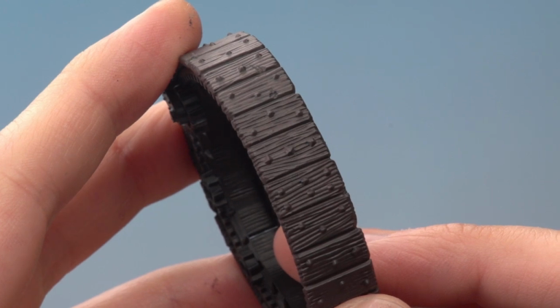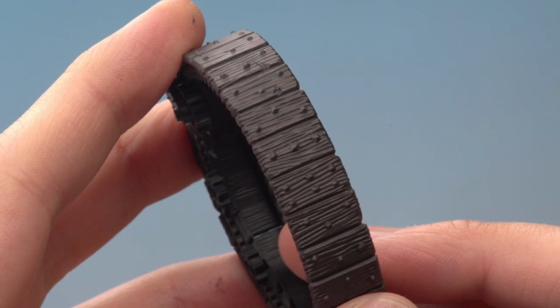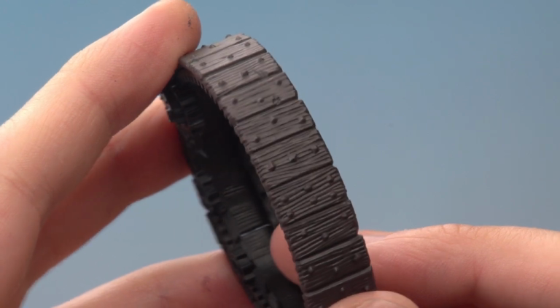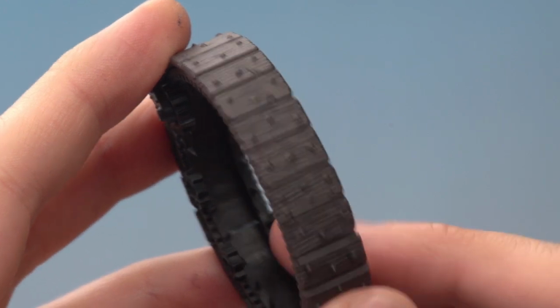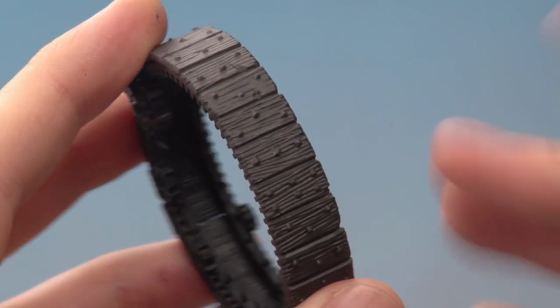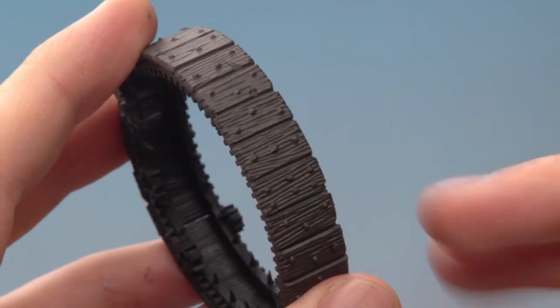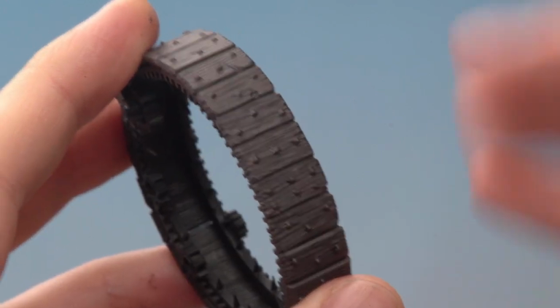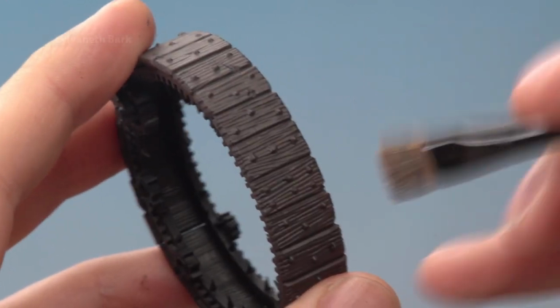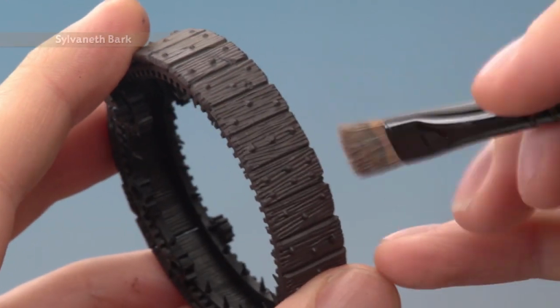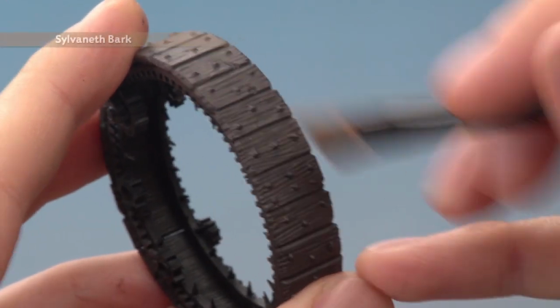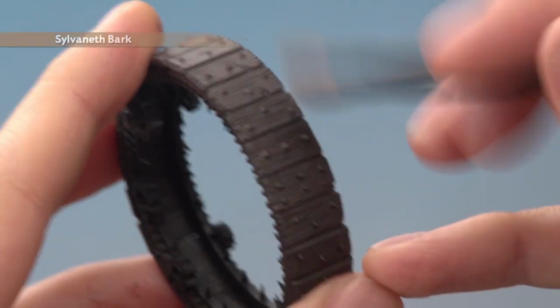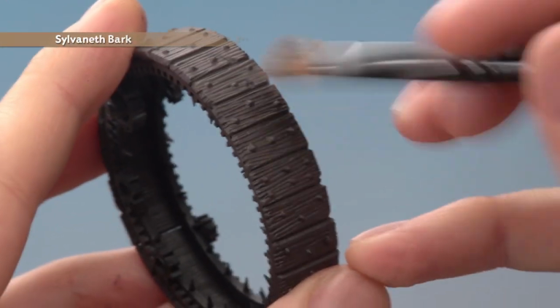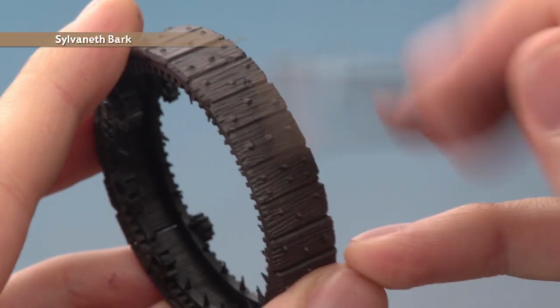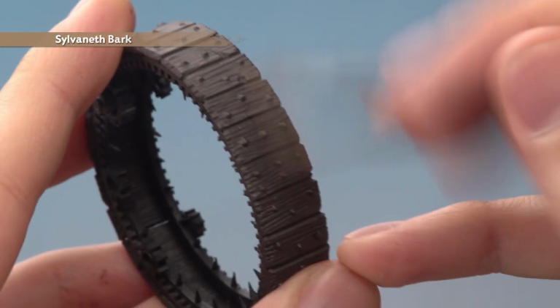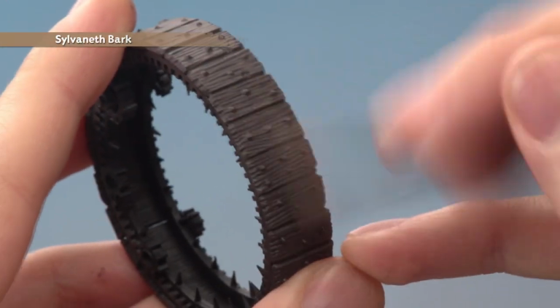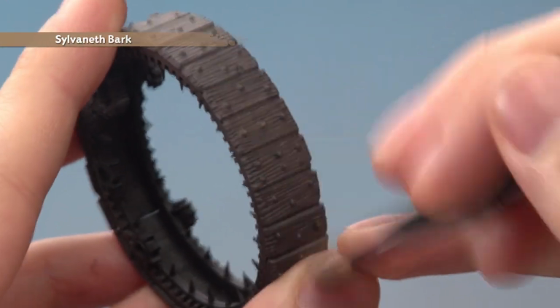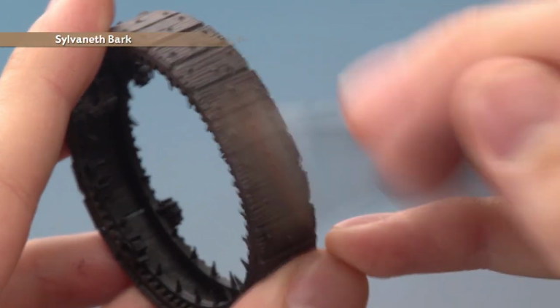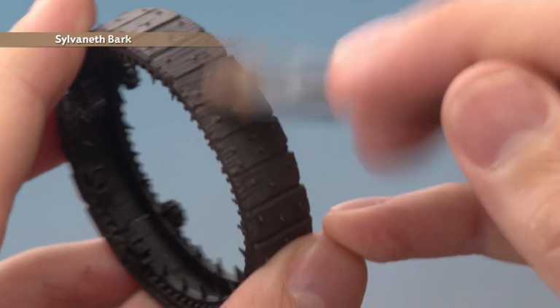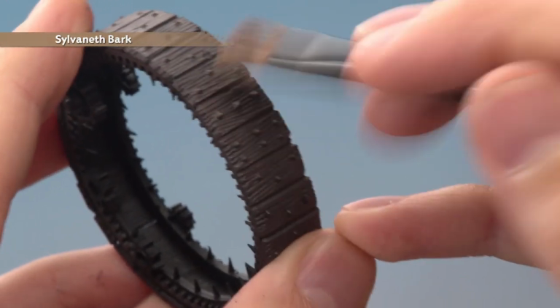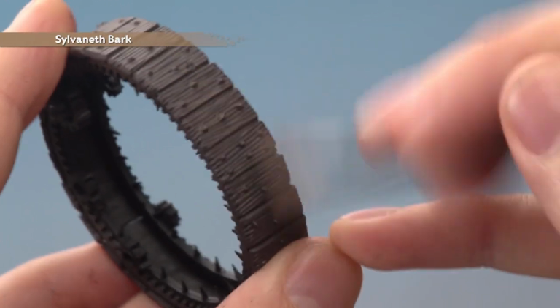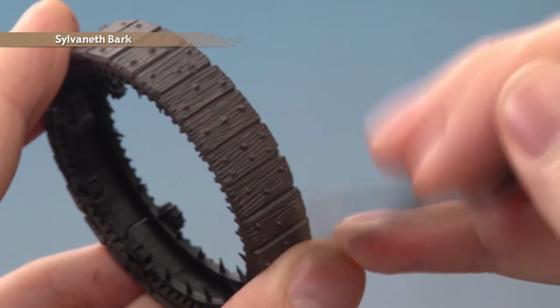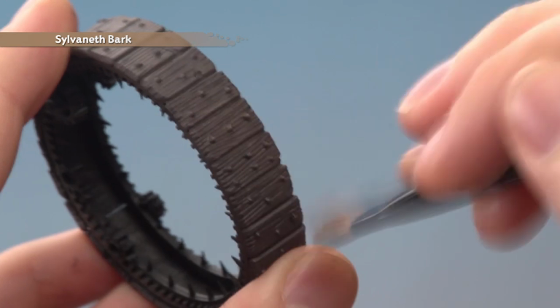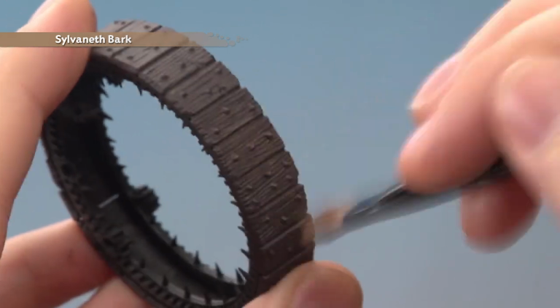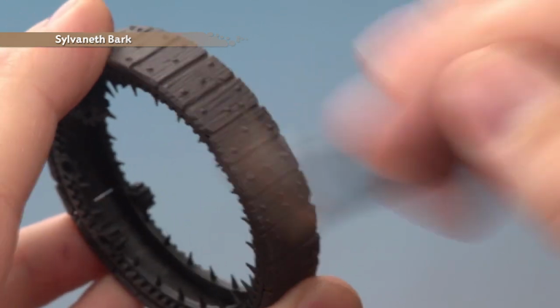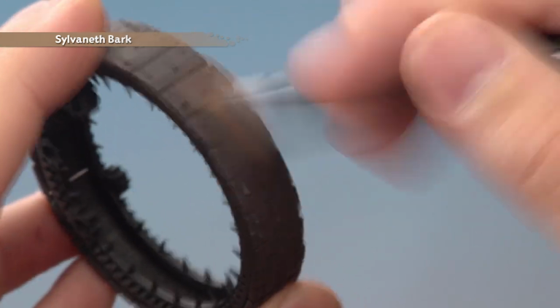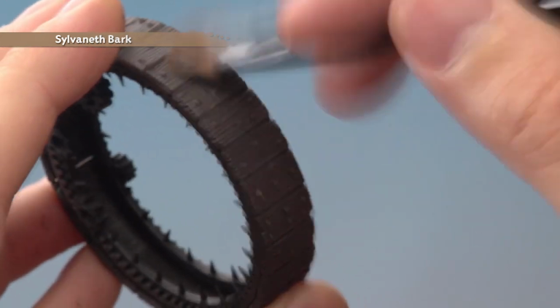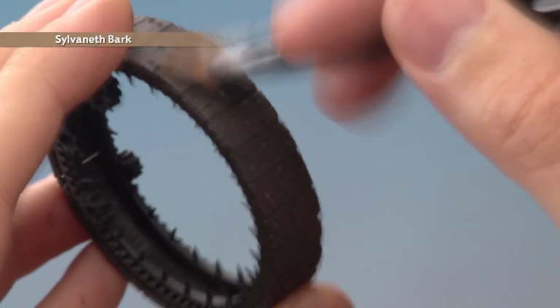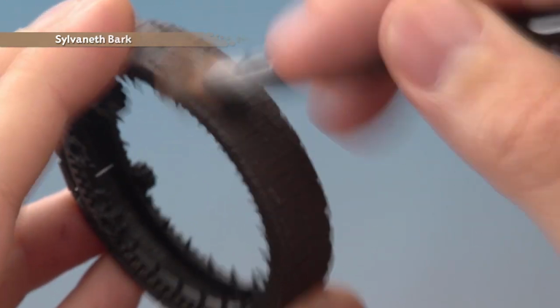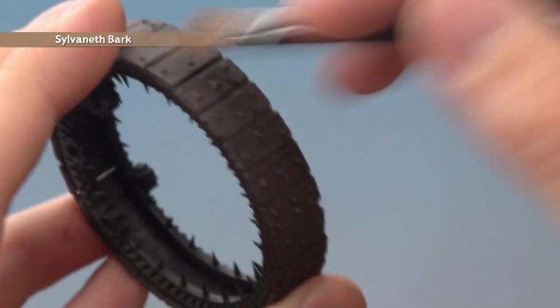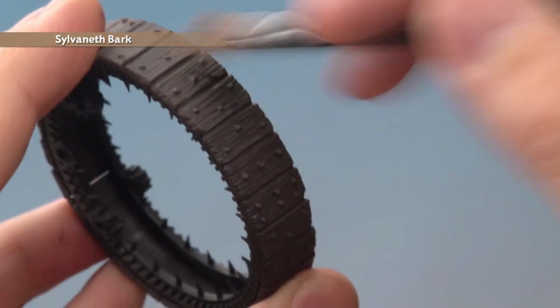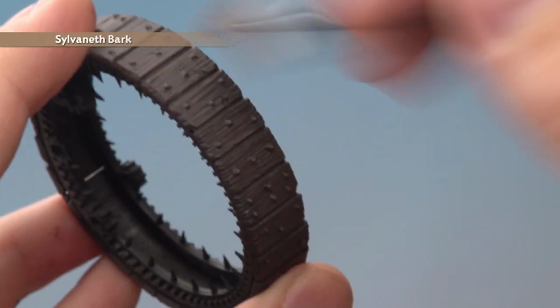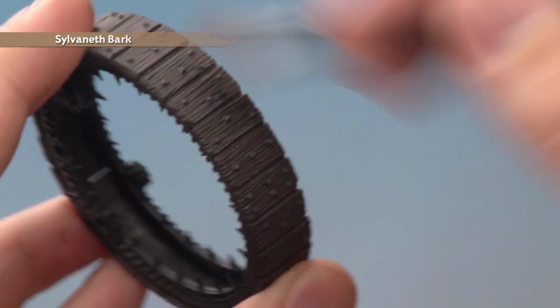The next thing to do is dry brush the wood using Sylvaneth Bark. With this, what you want to do is dry brush against the grain of the wood — always go in the direction that I'm doing here.